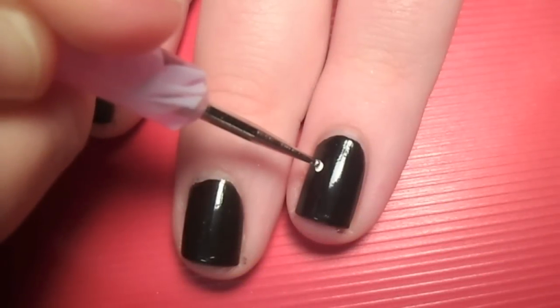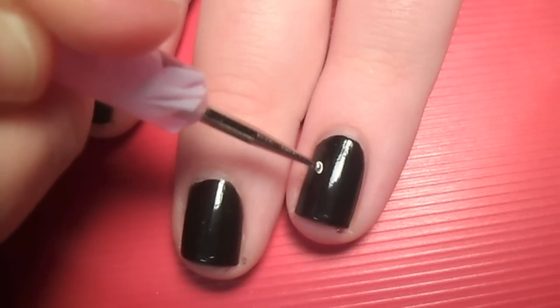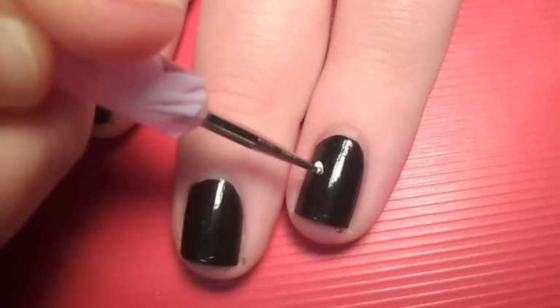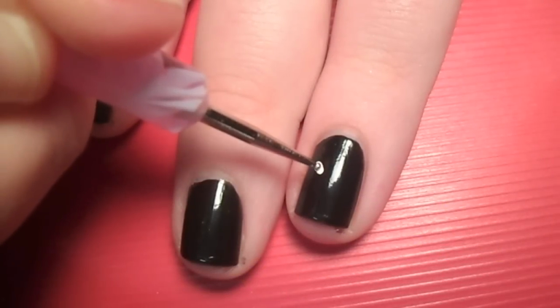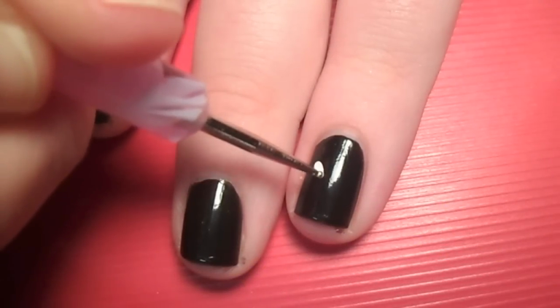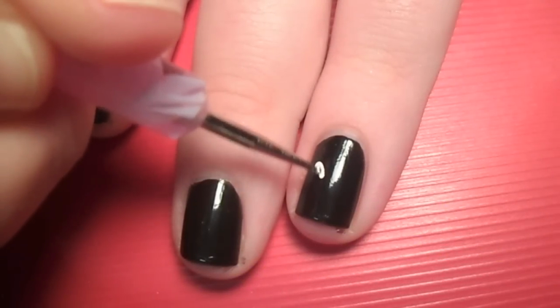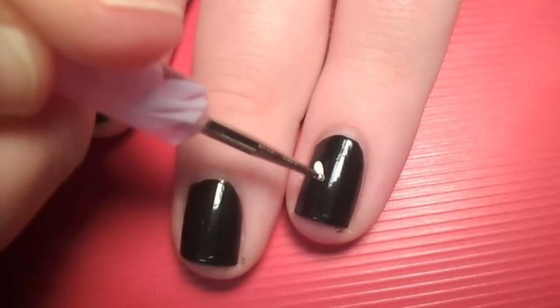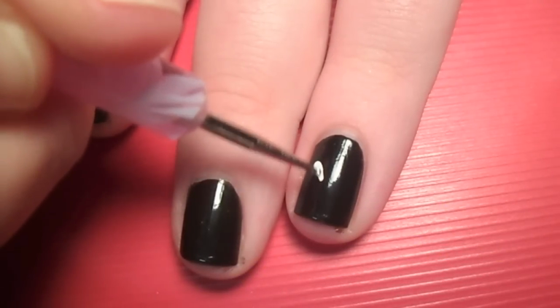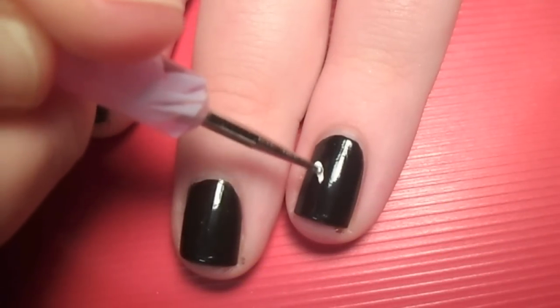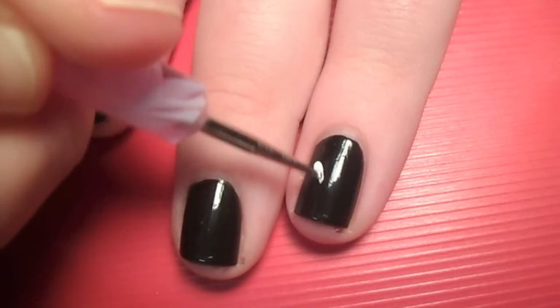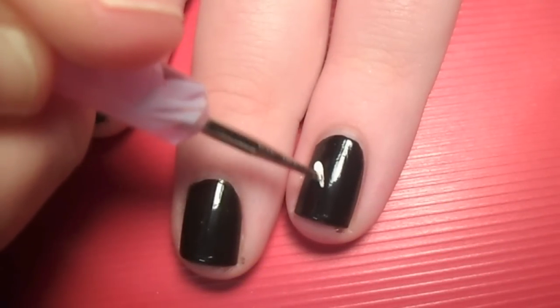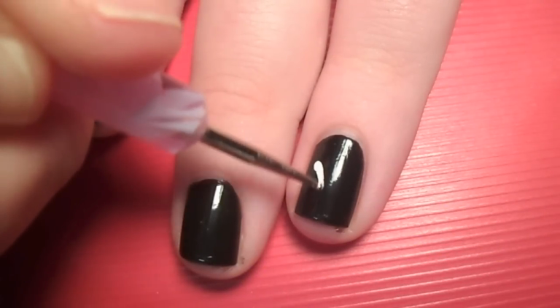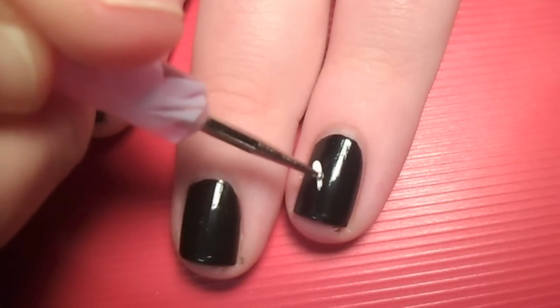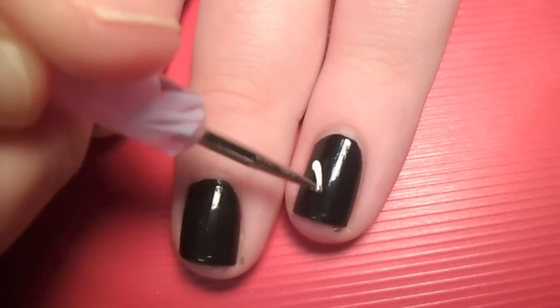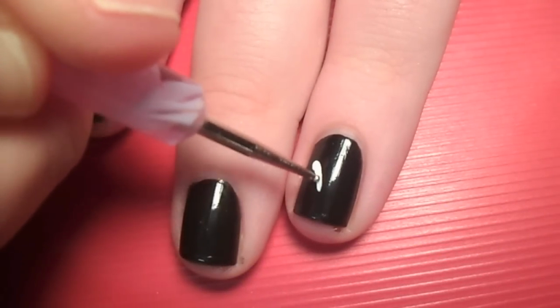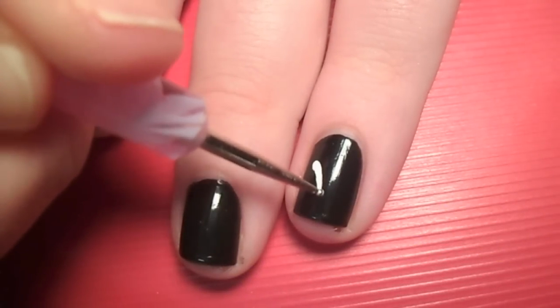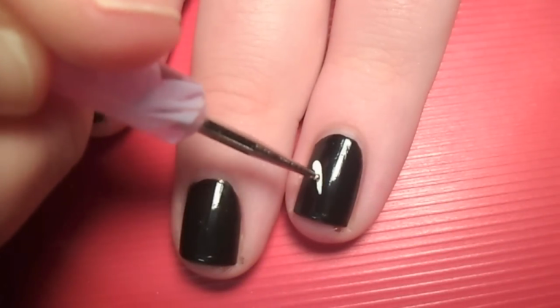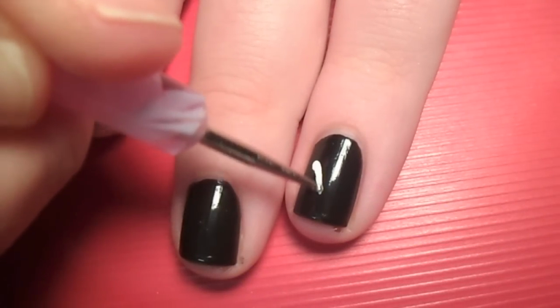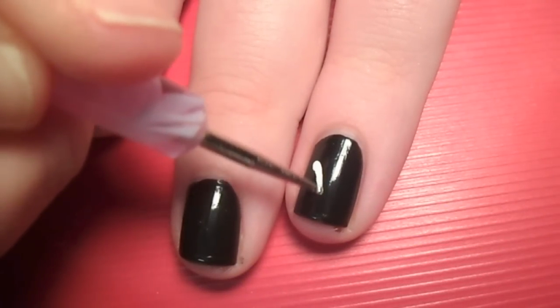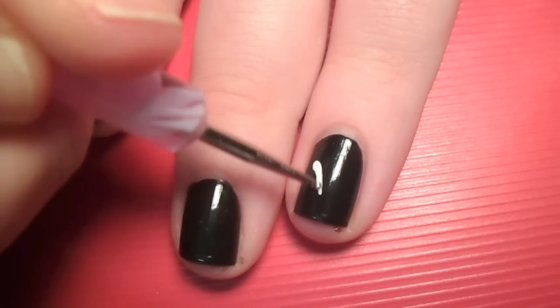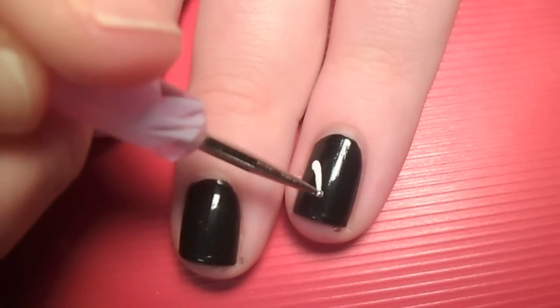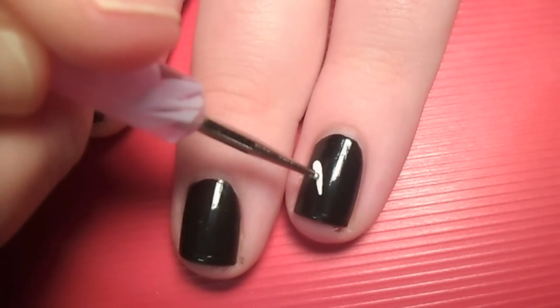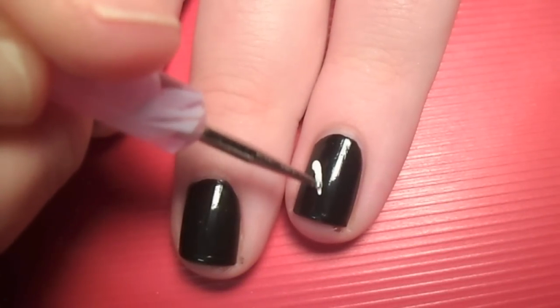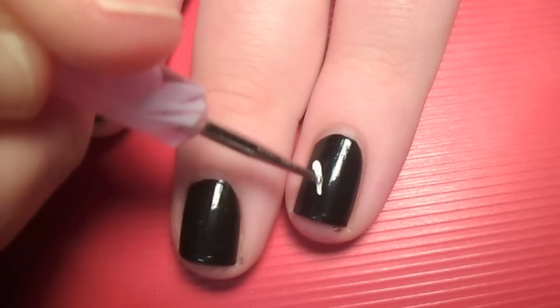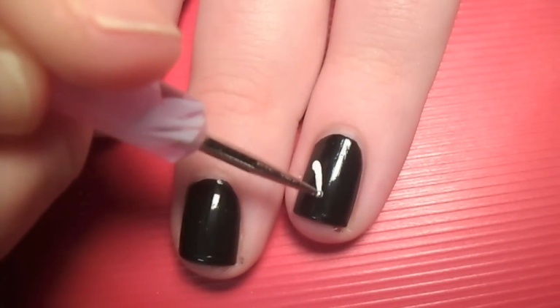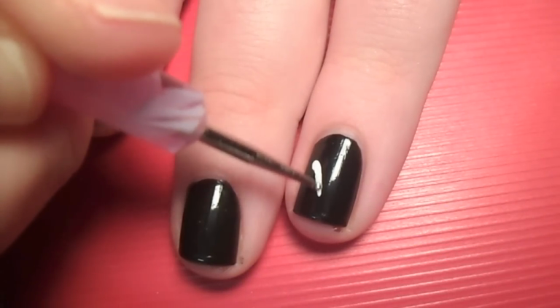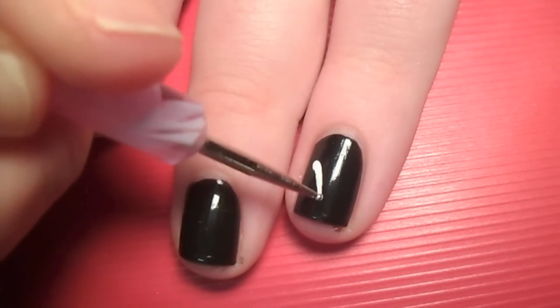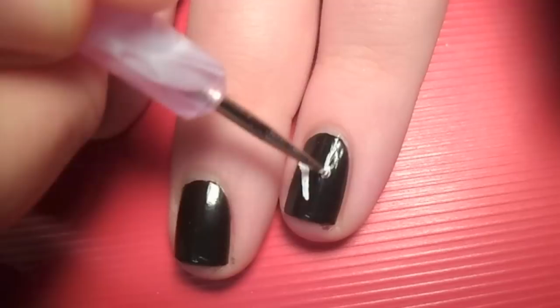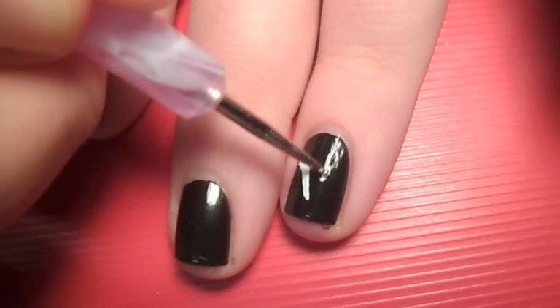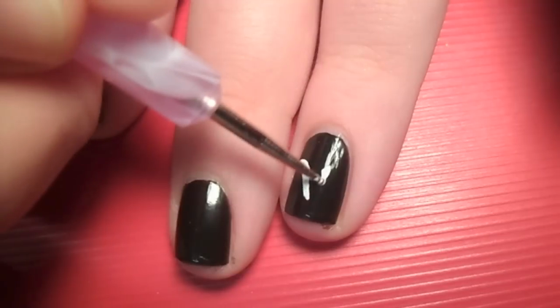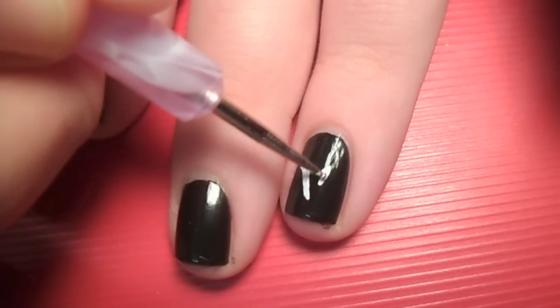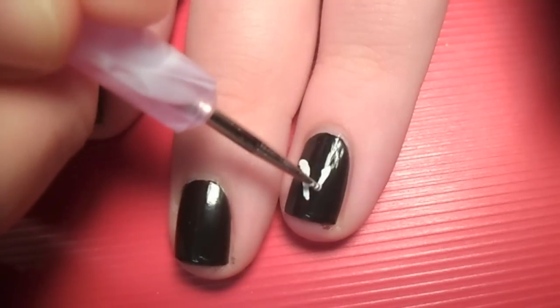Beginning with the accent nail, use a toothpick or dotting tool and white acrylic paint to create the signature V.